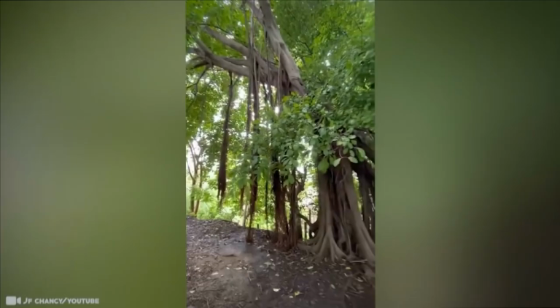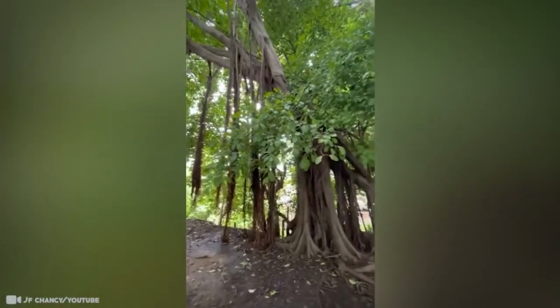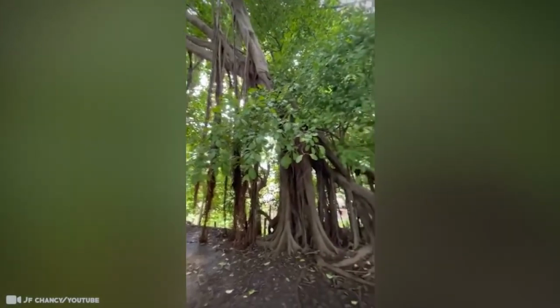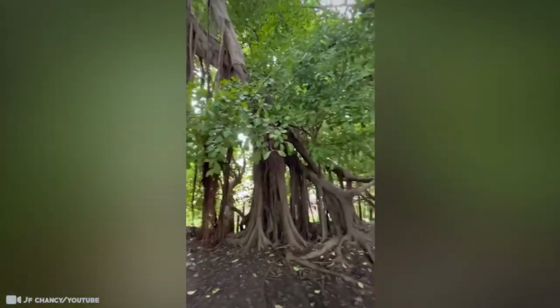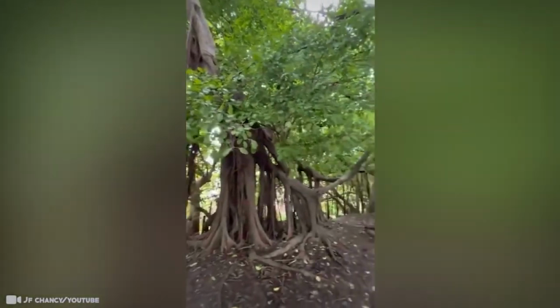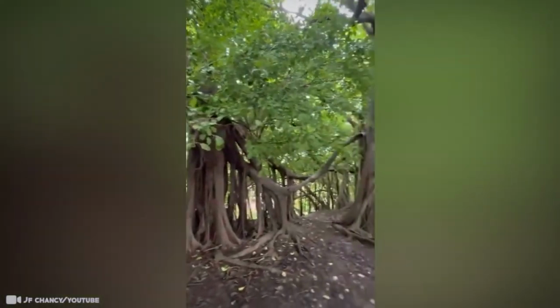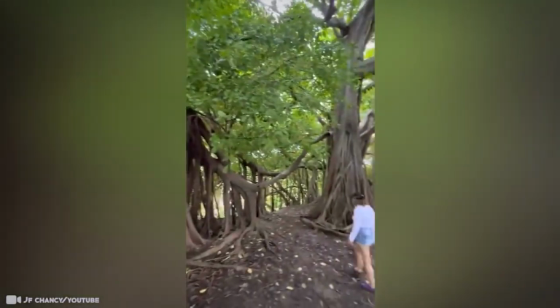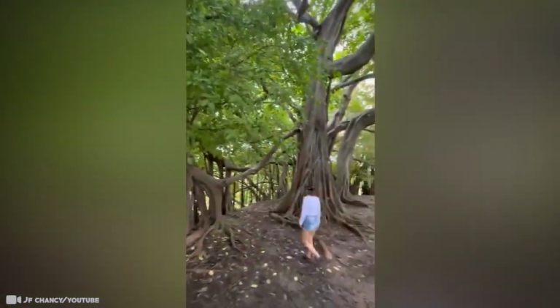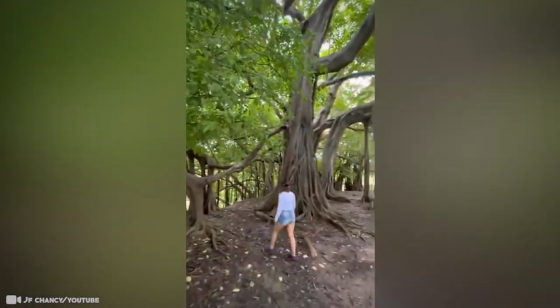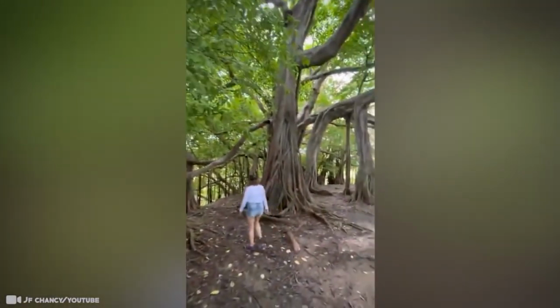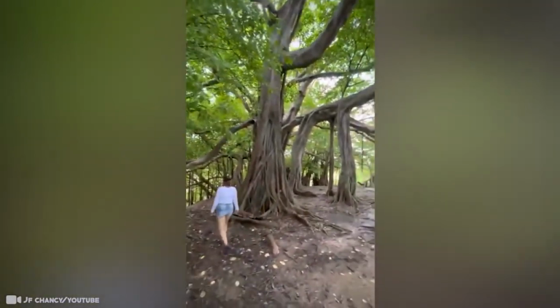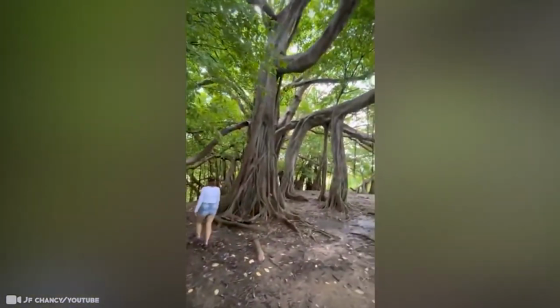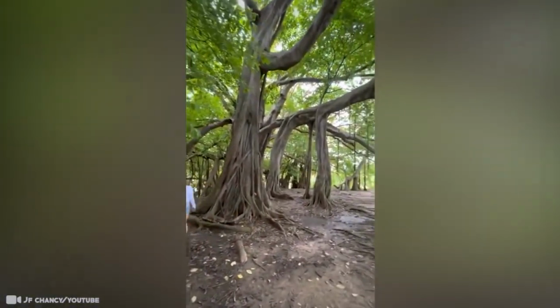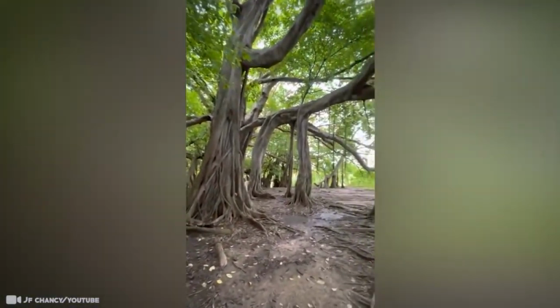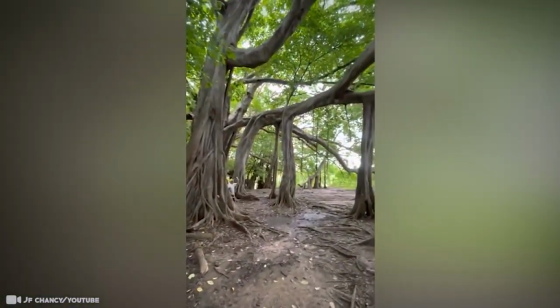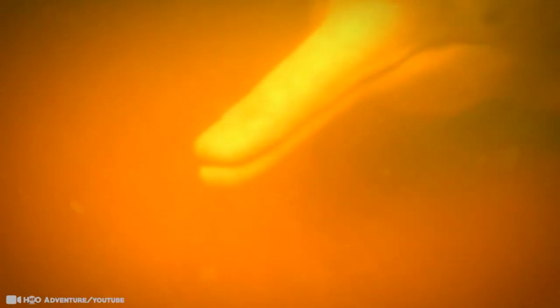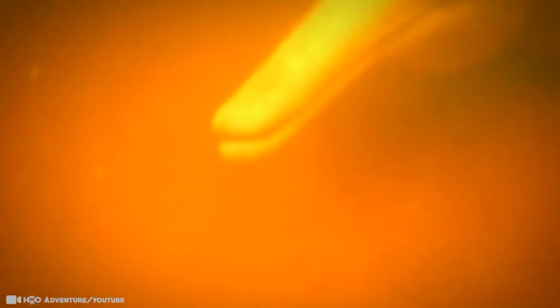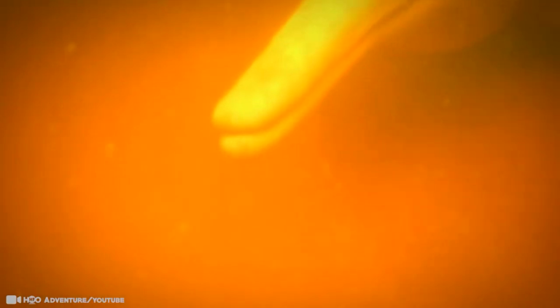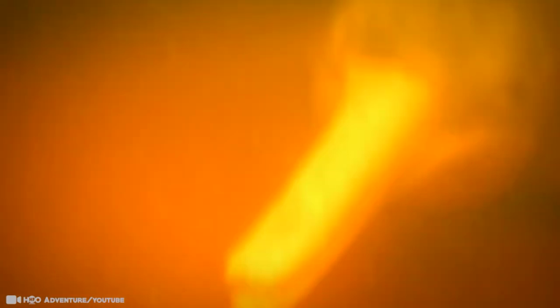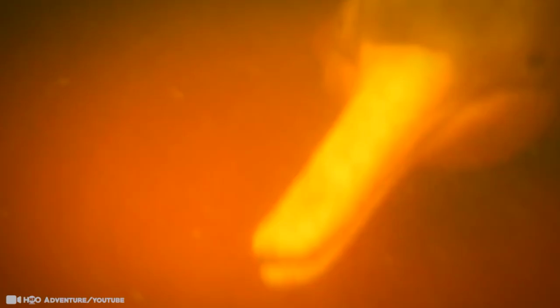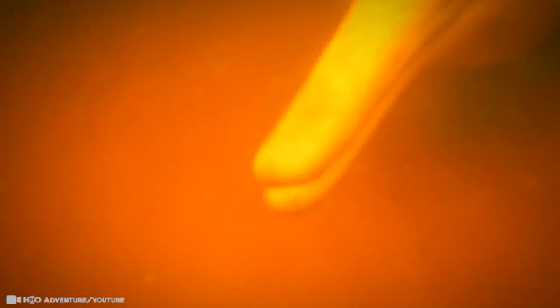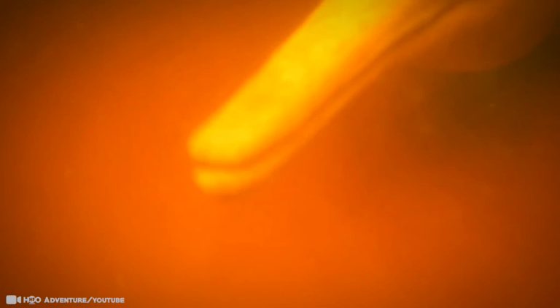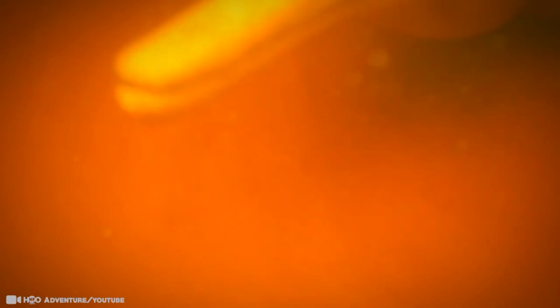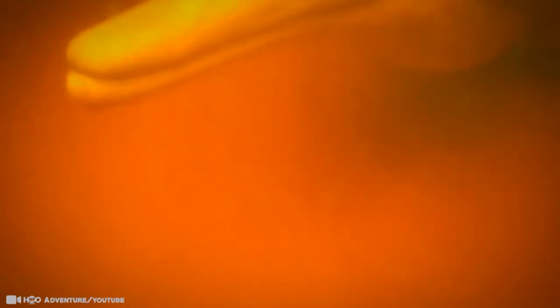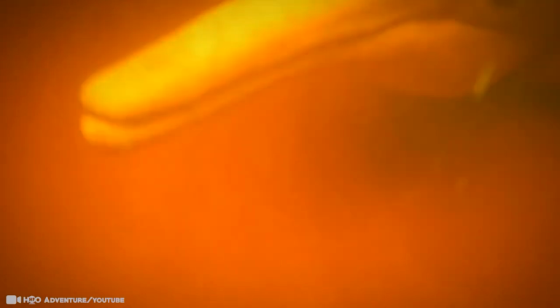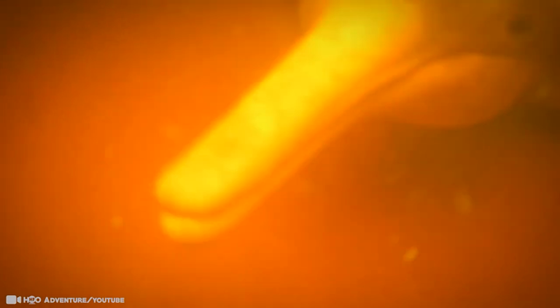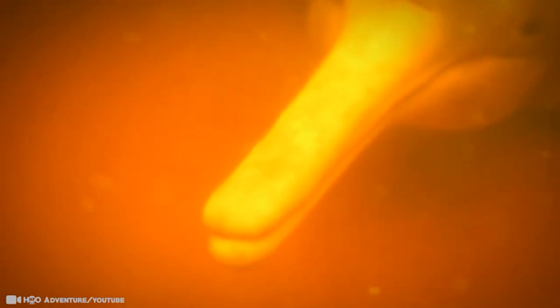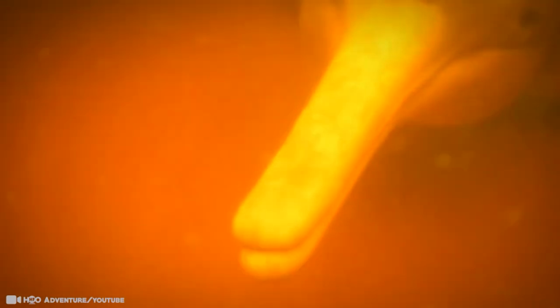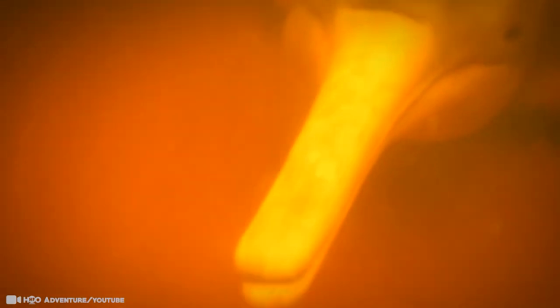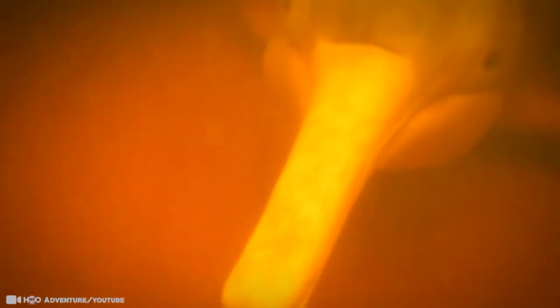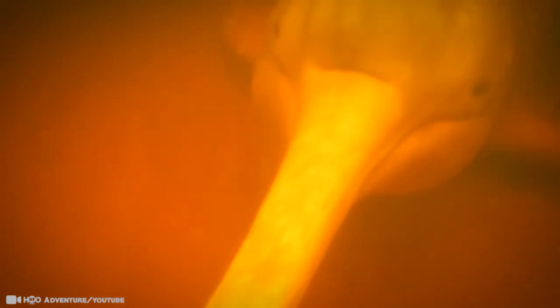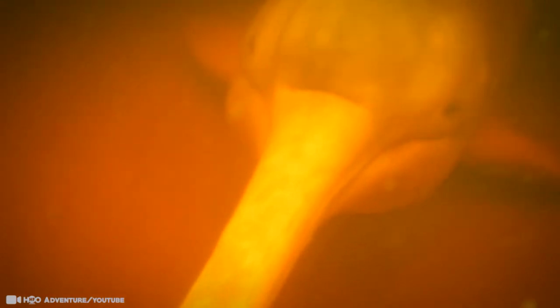Home to a large variety of plants, animals, and trees, this rainforest has many interesting features that you won't find anywhere else.